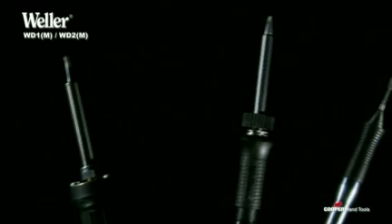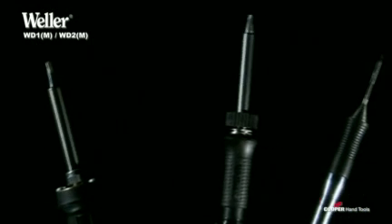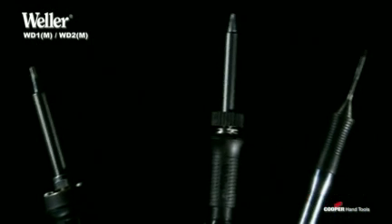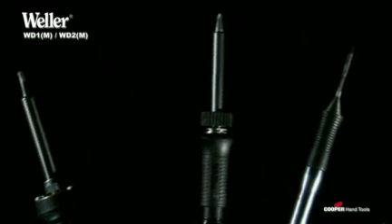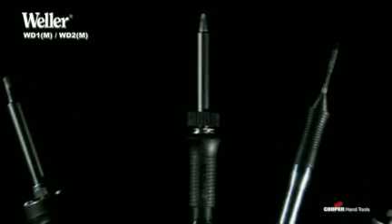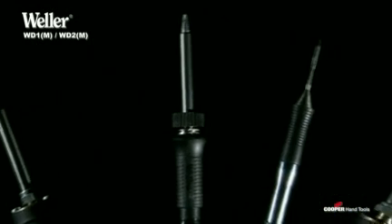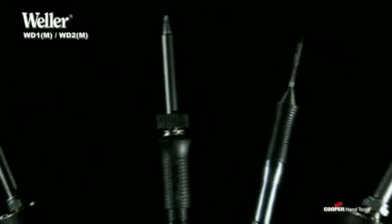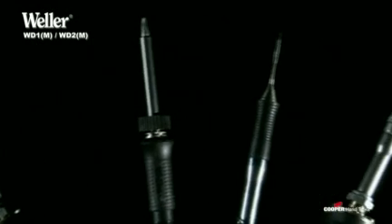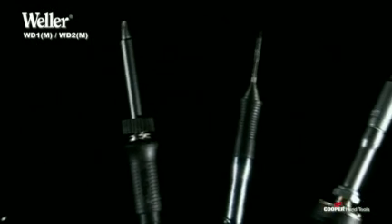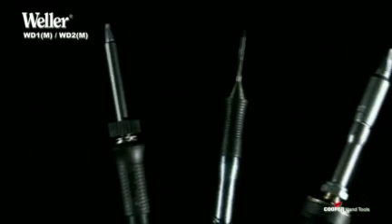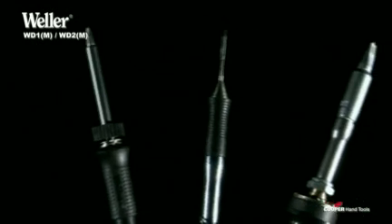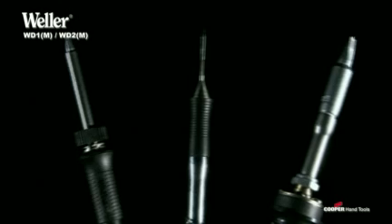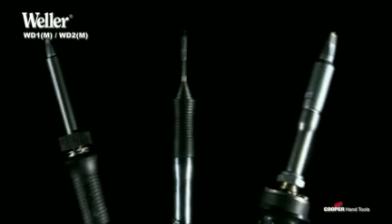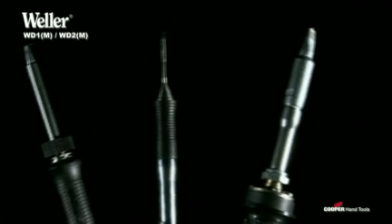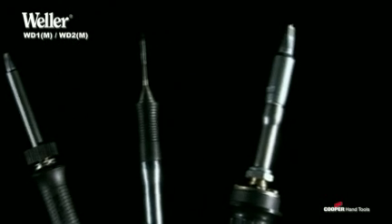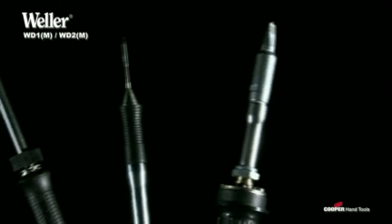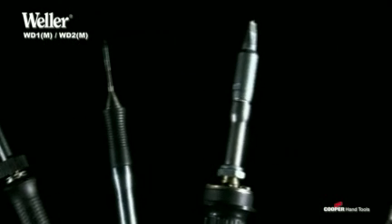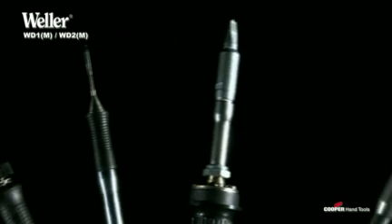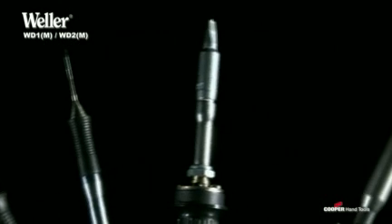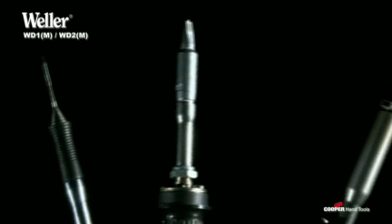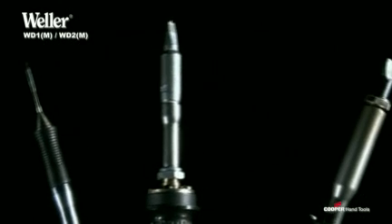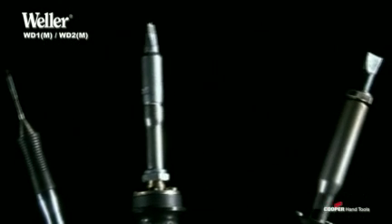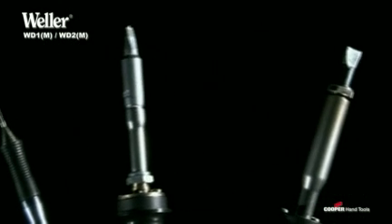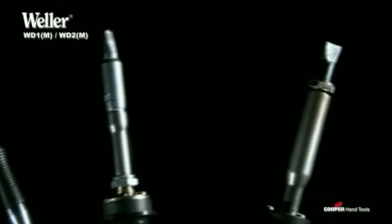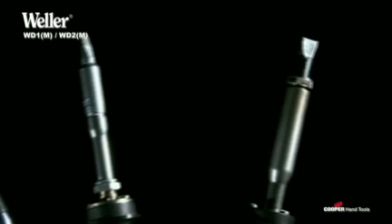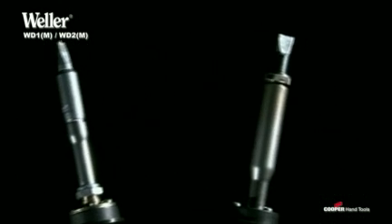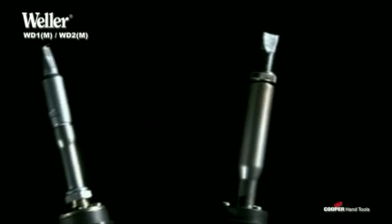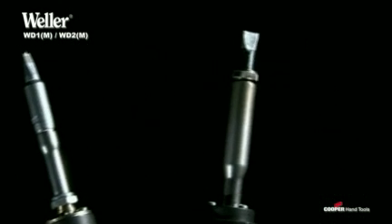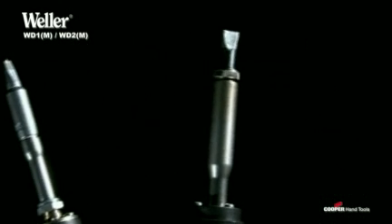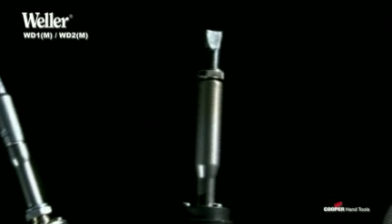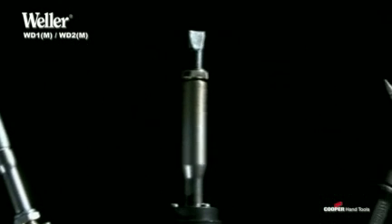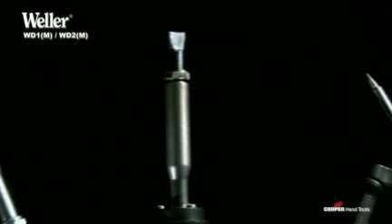An iron of up to 80 watts can be connected in each case to the one-channel soldering stations WD1 and WD1M.